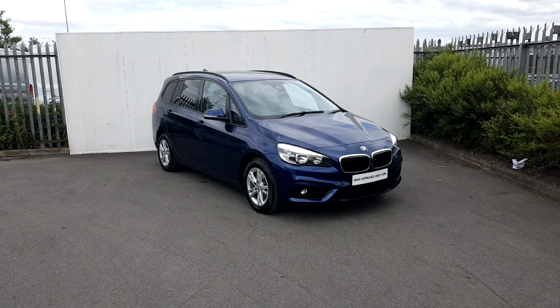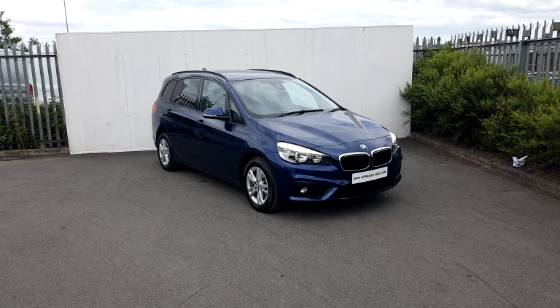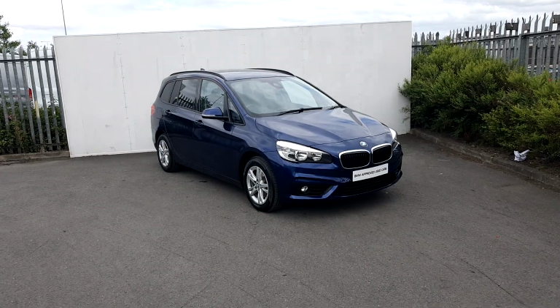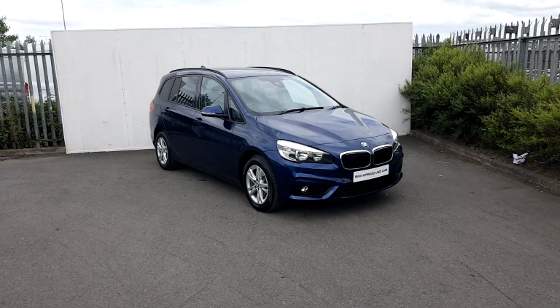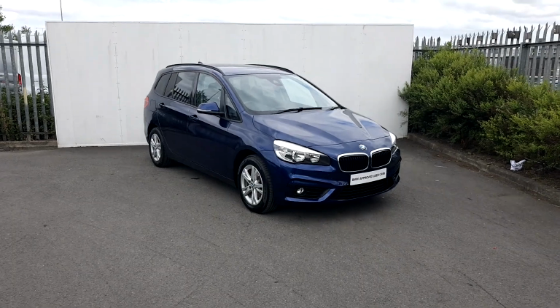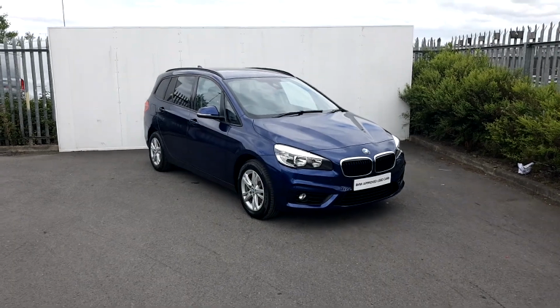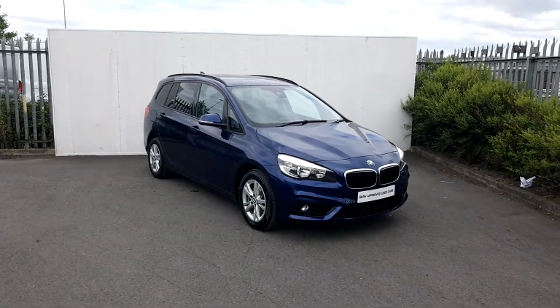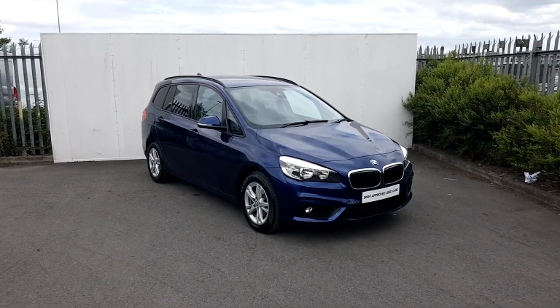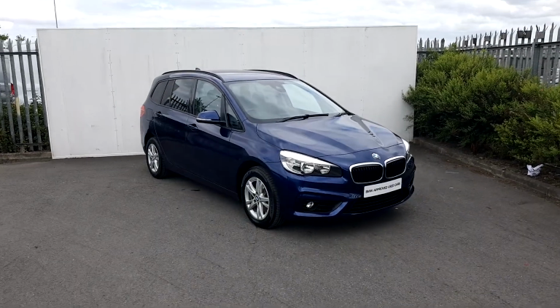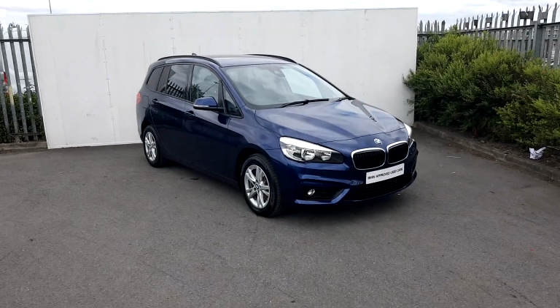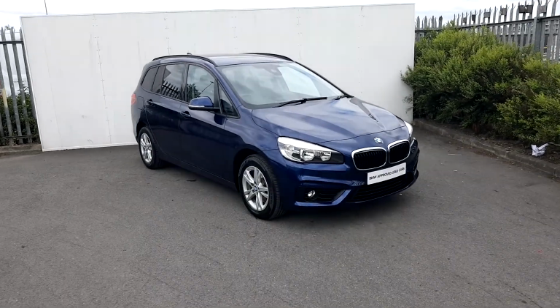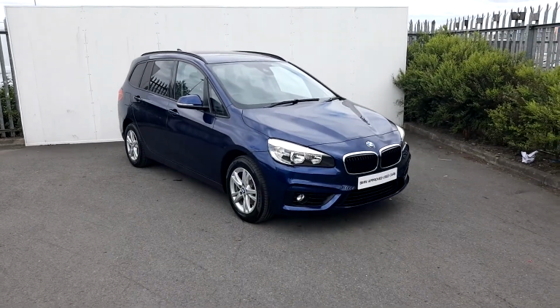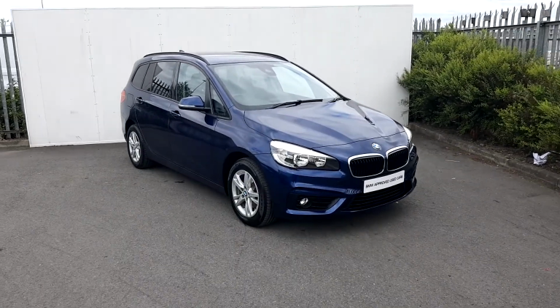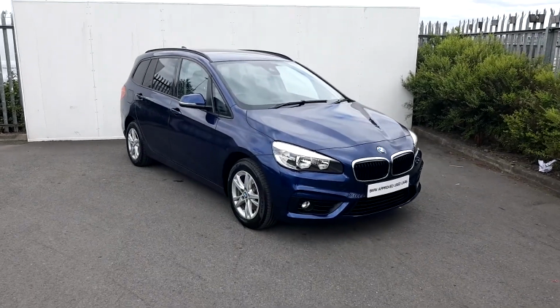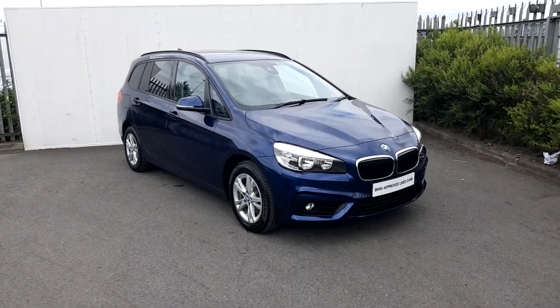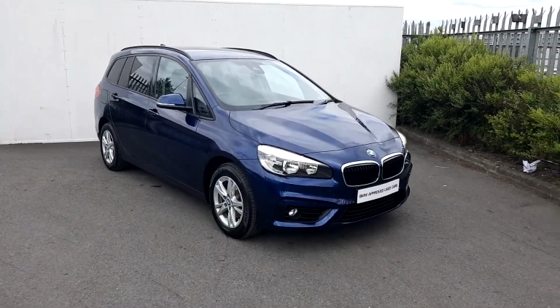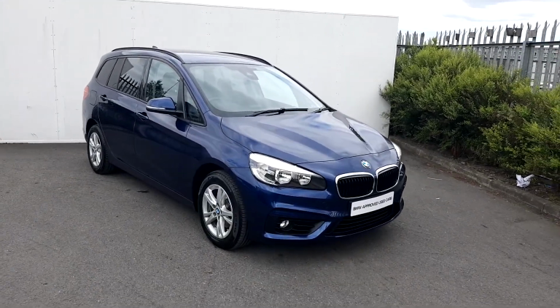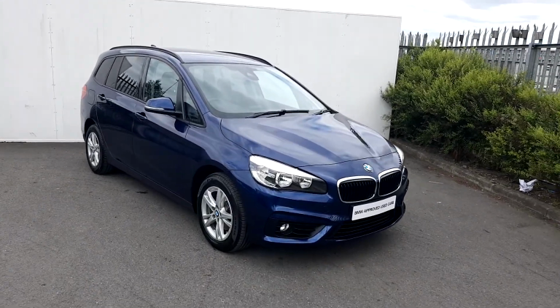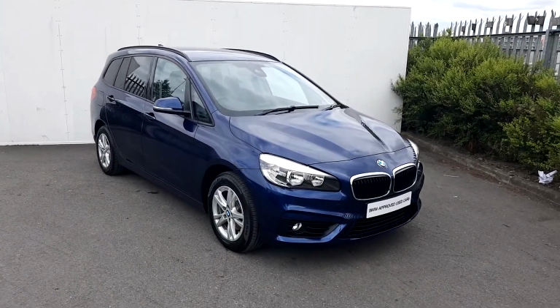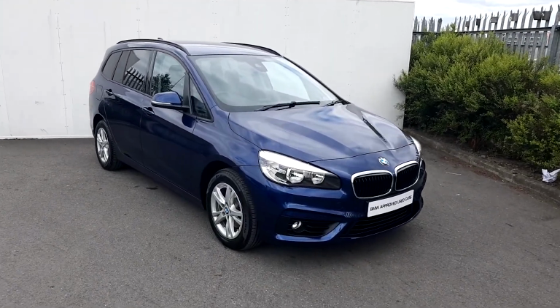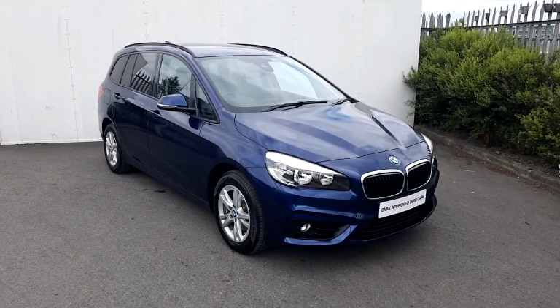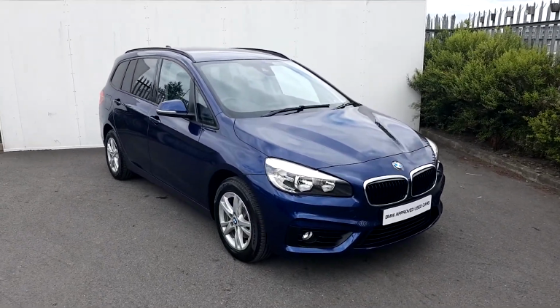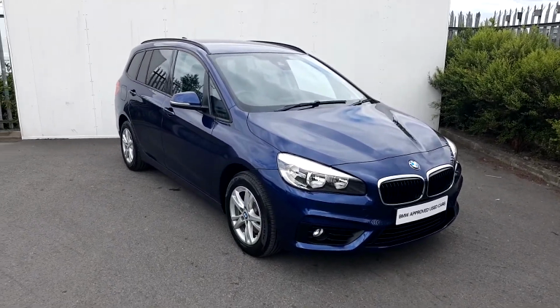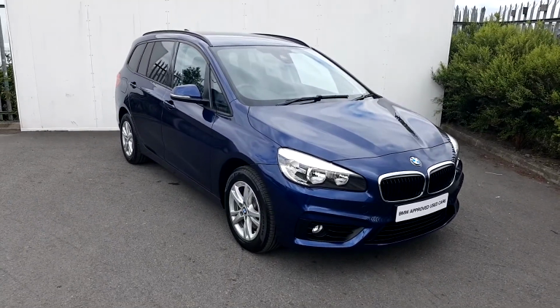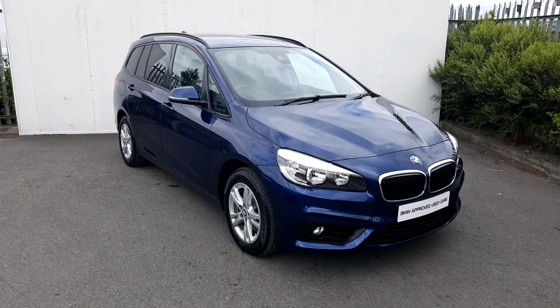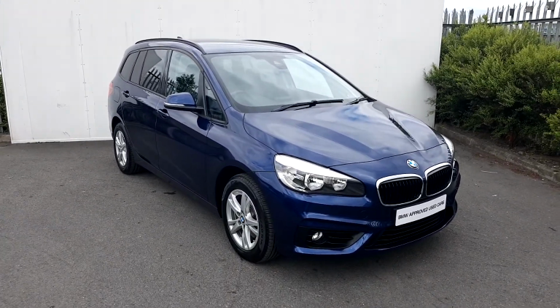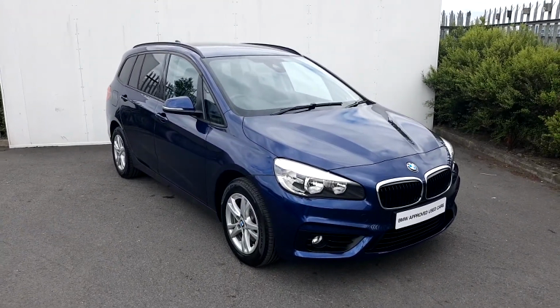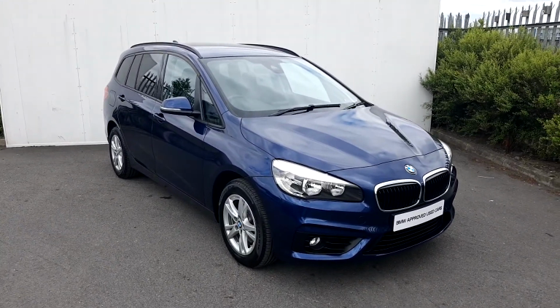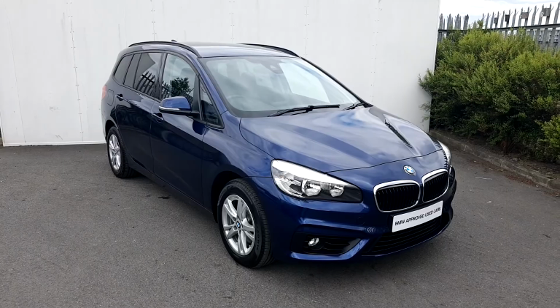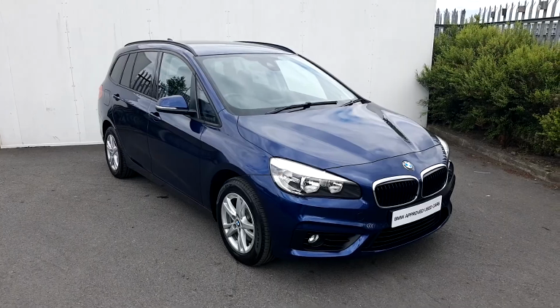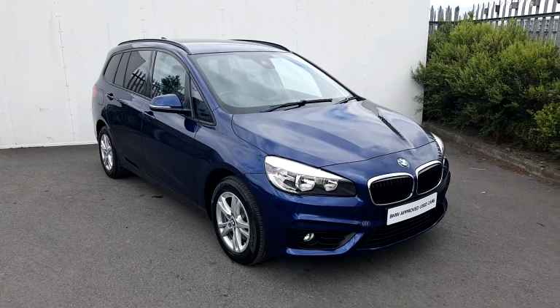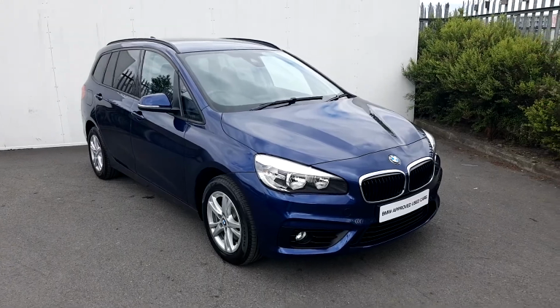Connor here, Joe Duffy BMW. What we have today is a BMW 216D Active Touring.